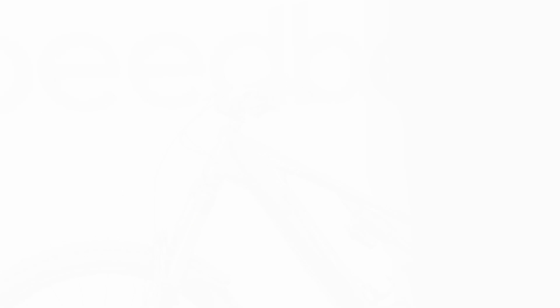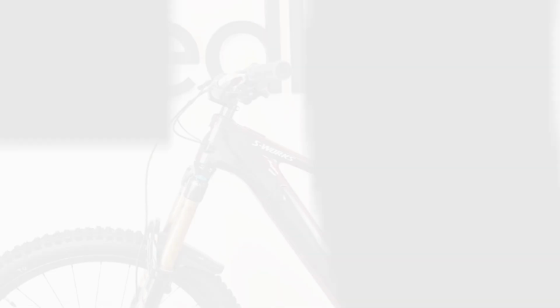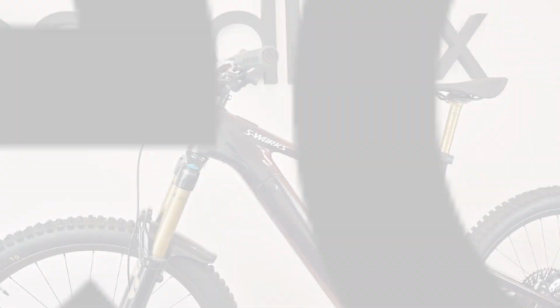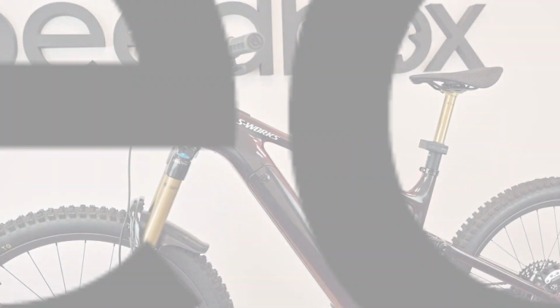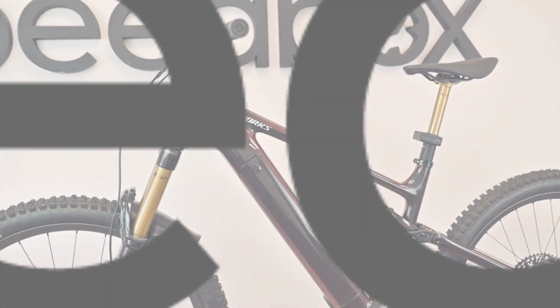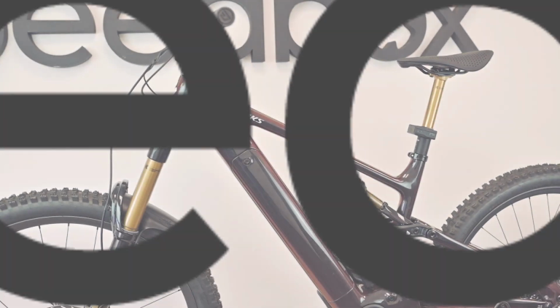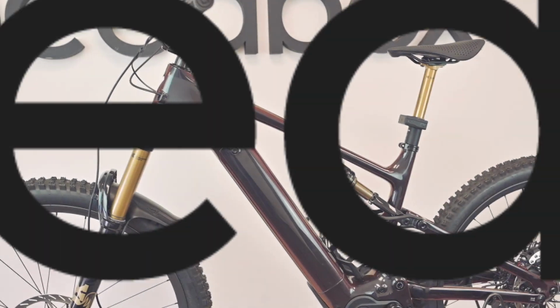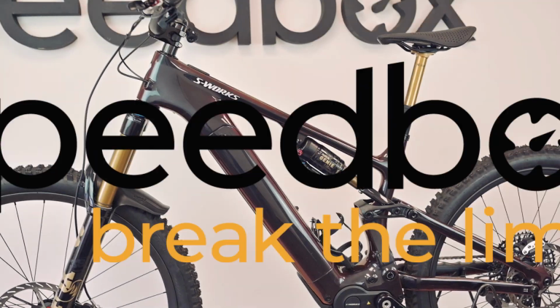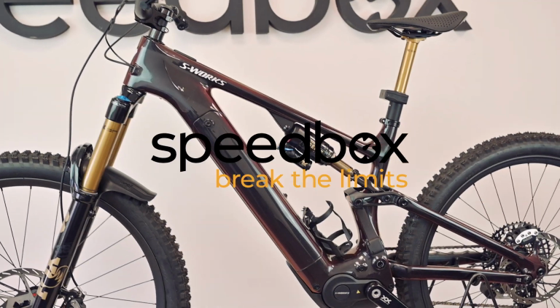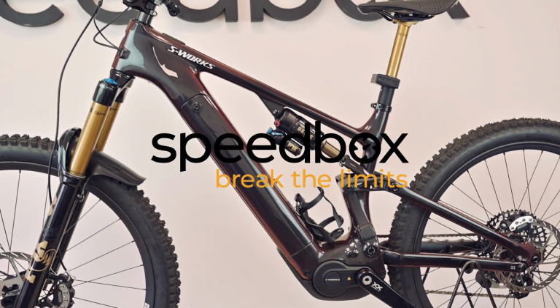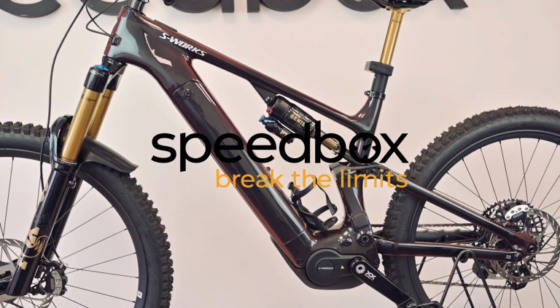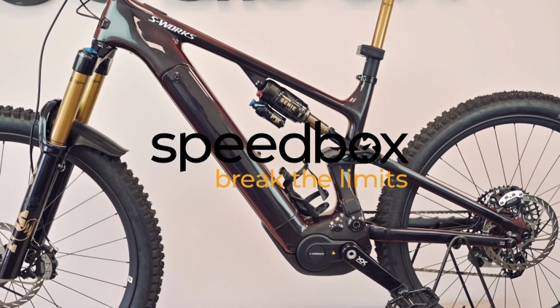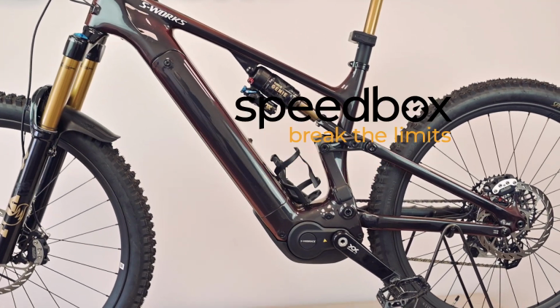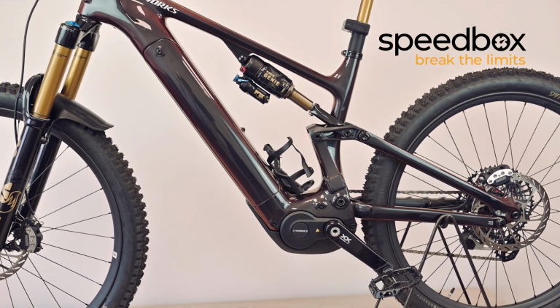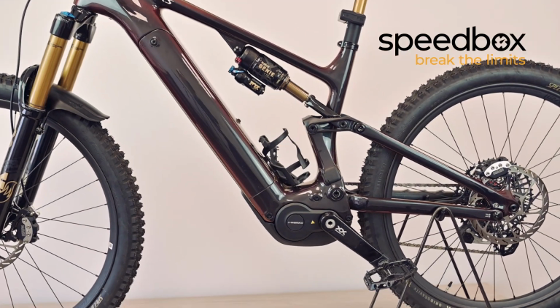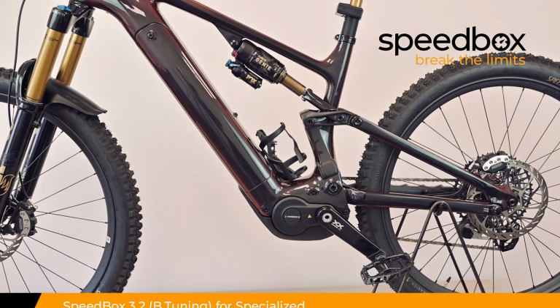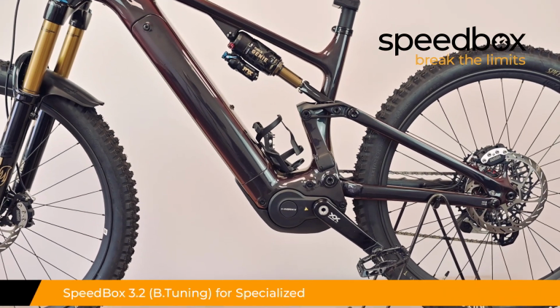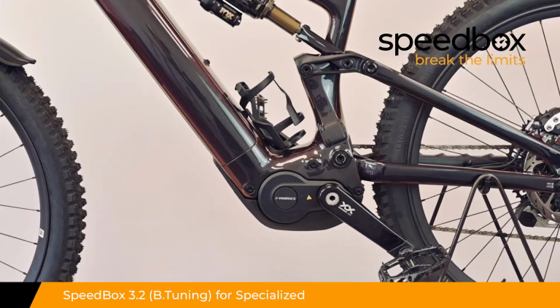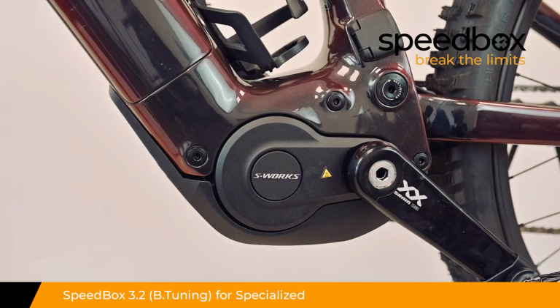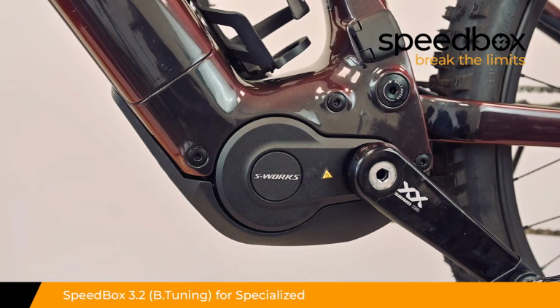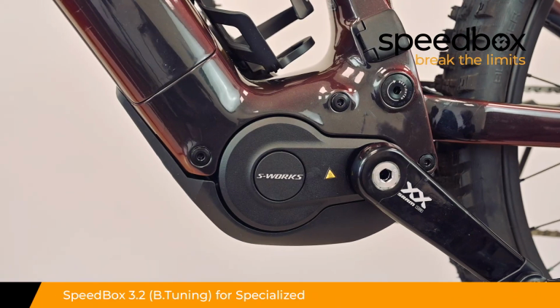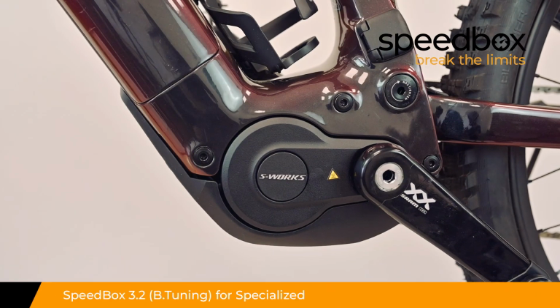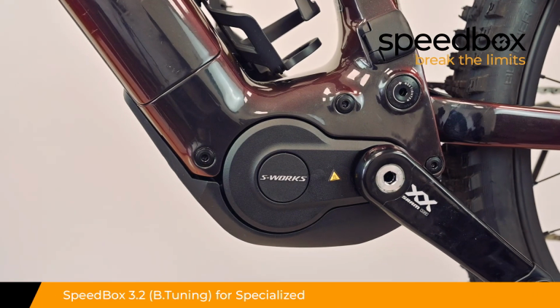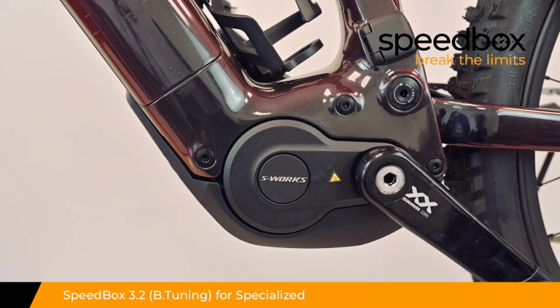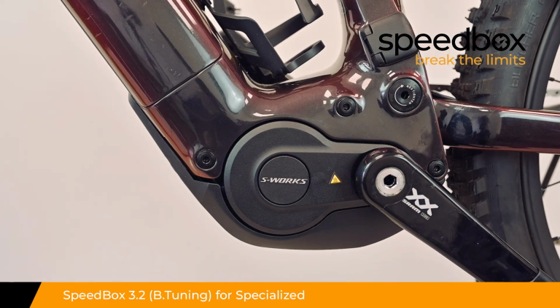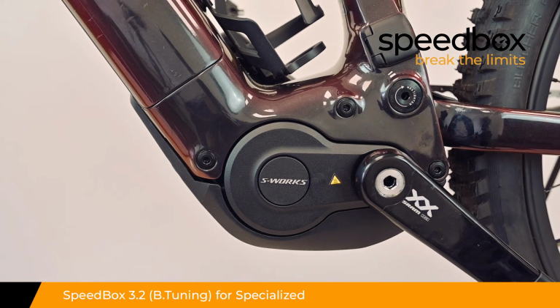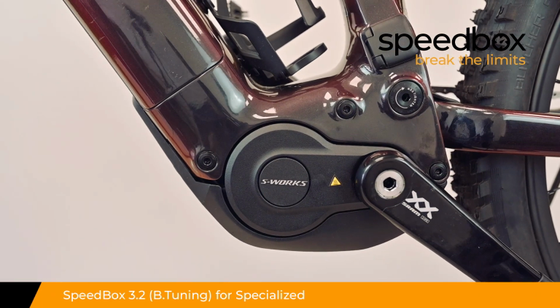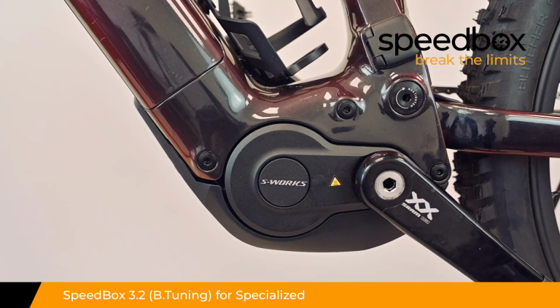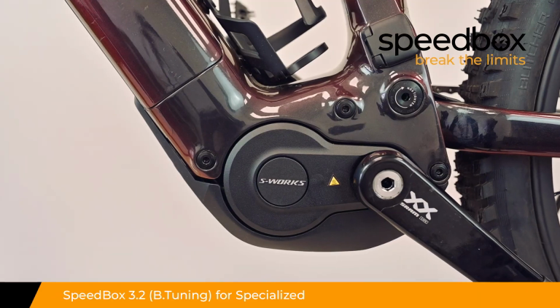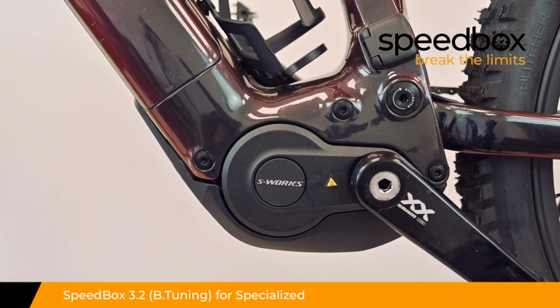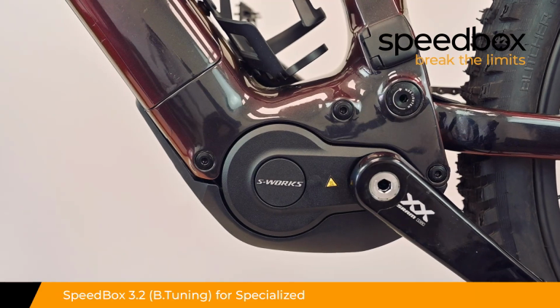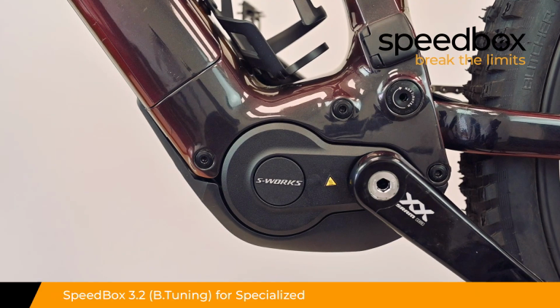Speedbox. Break the limits. Speedbox 3.2 for Specialized, optionally with B-tuning.